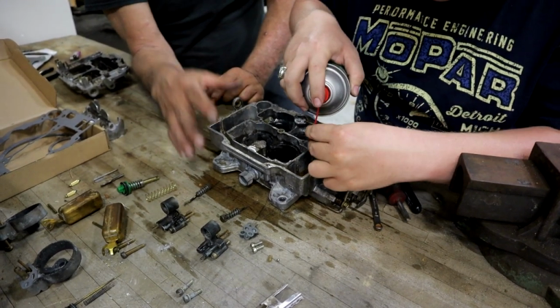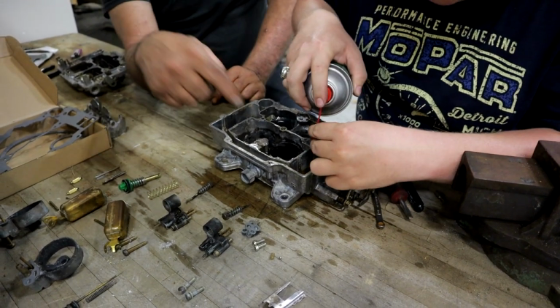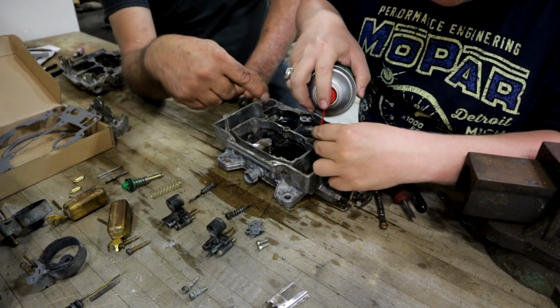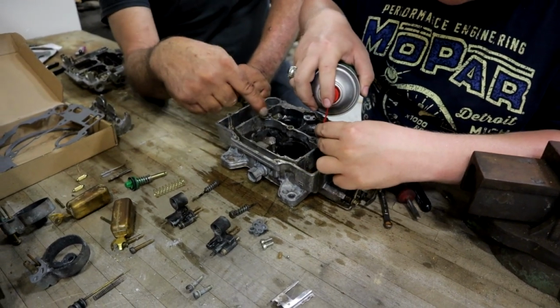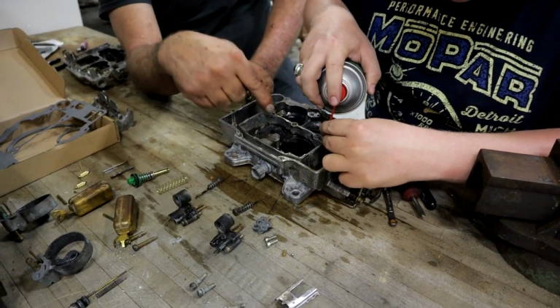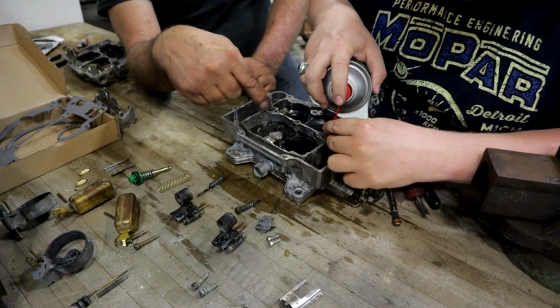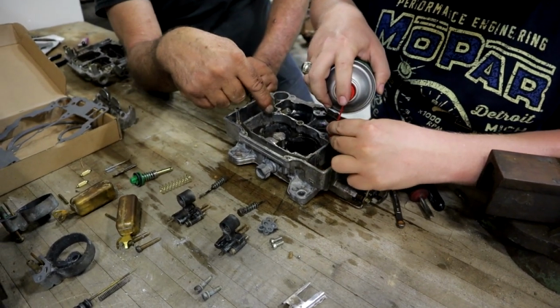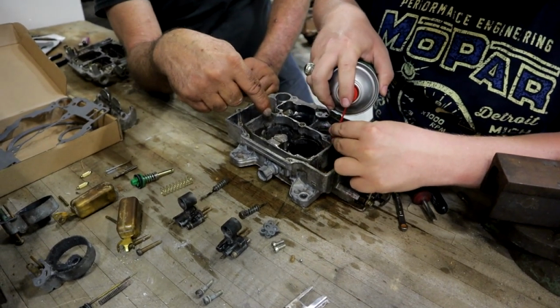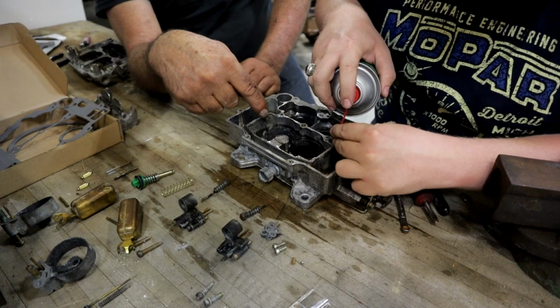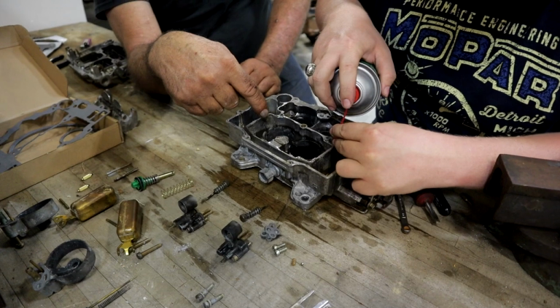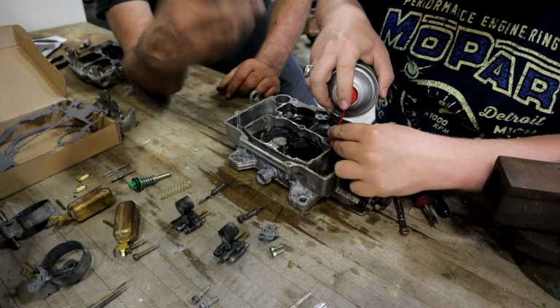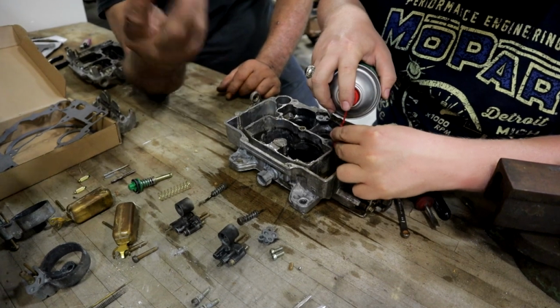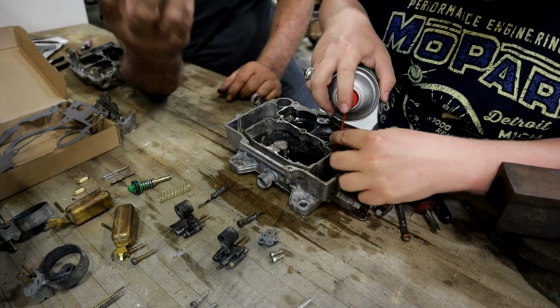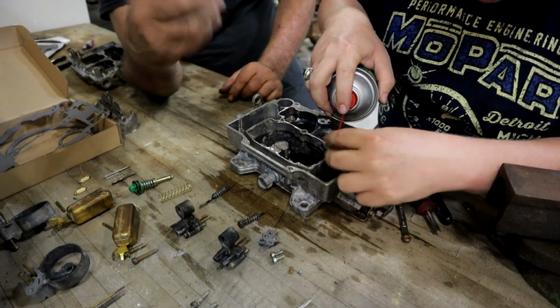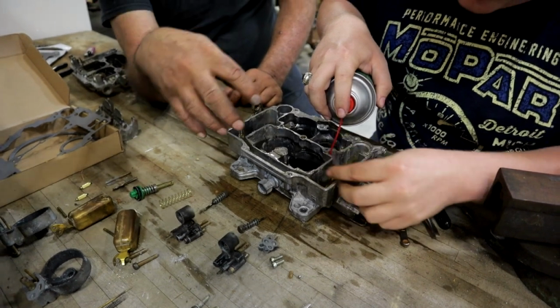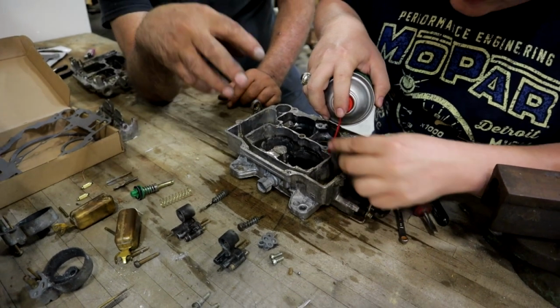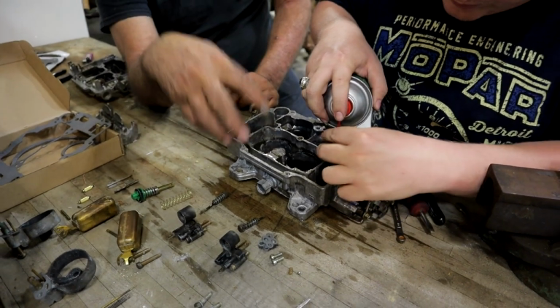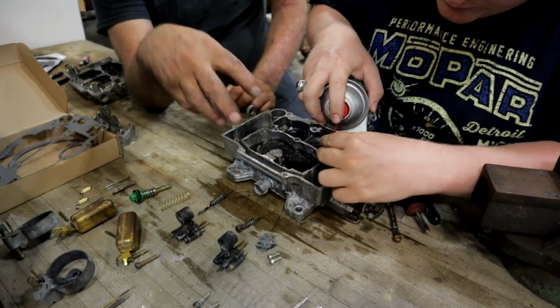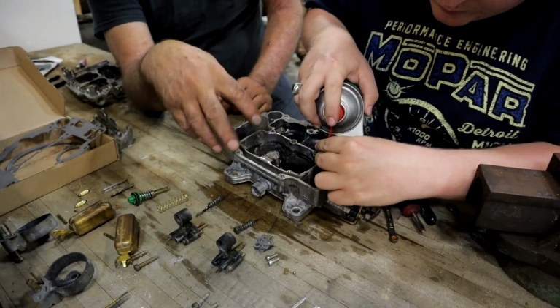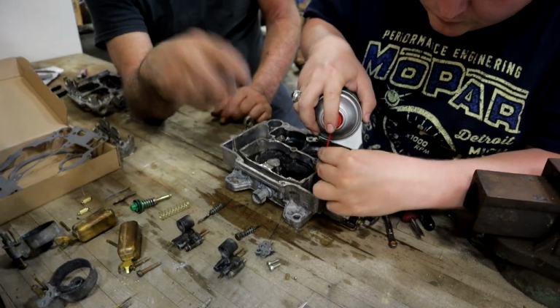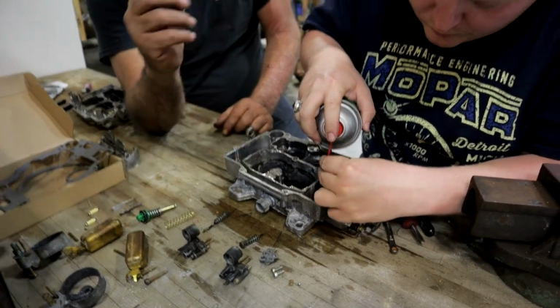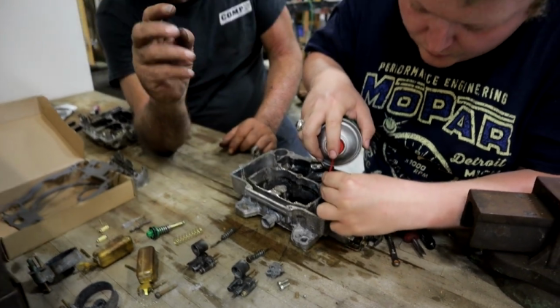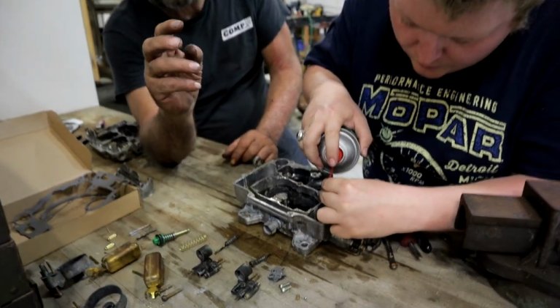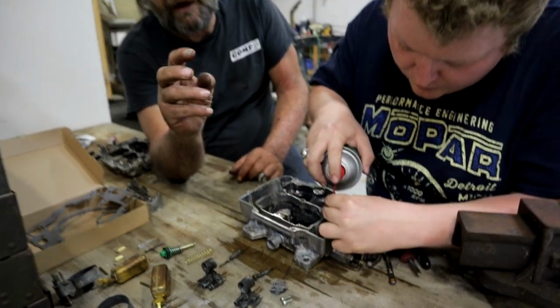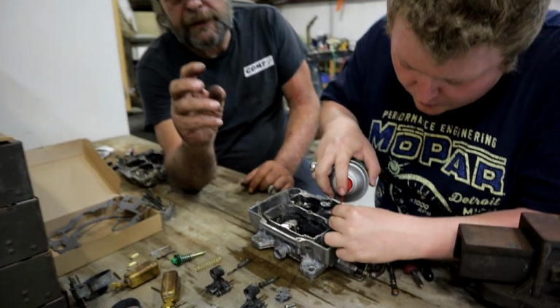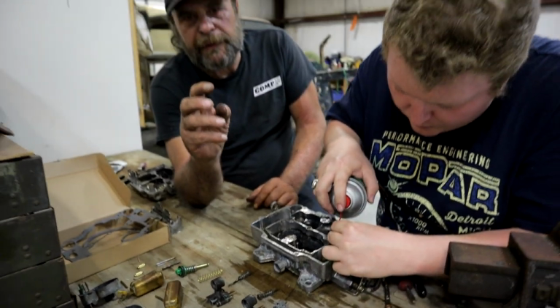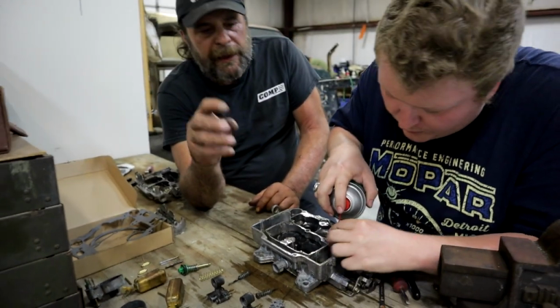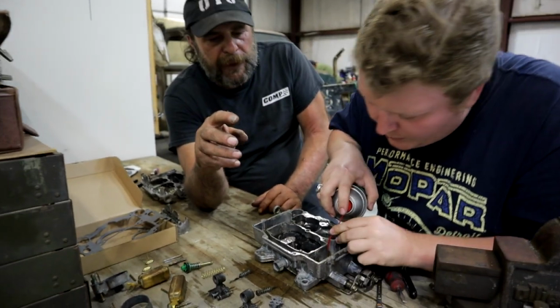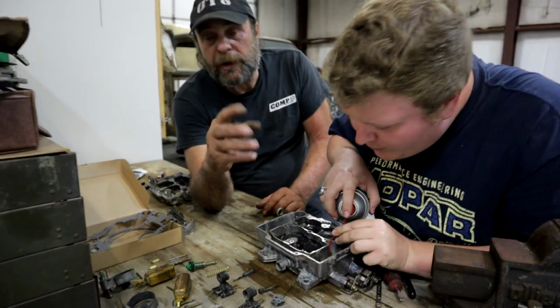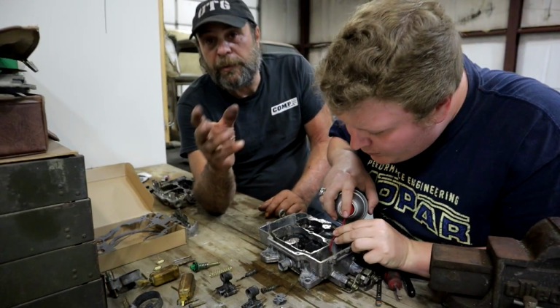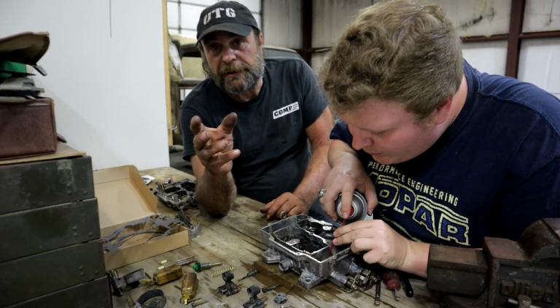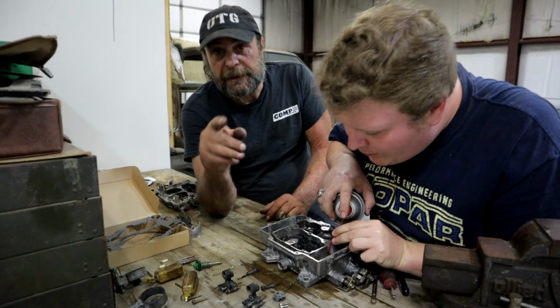These passages are large, so it's very rare that they get clogged up when a carburetor sits.